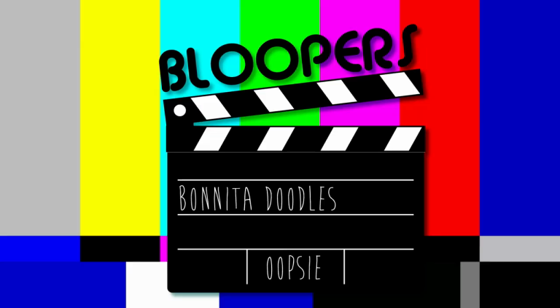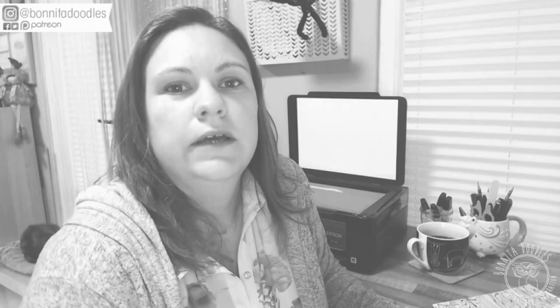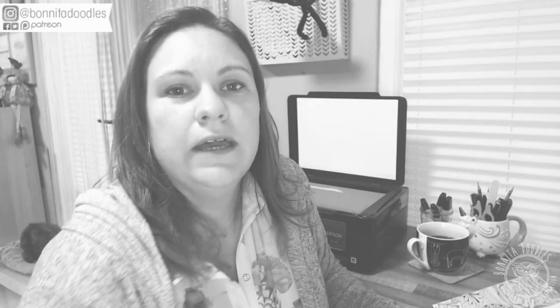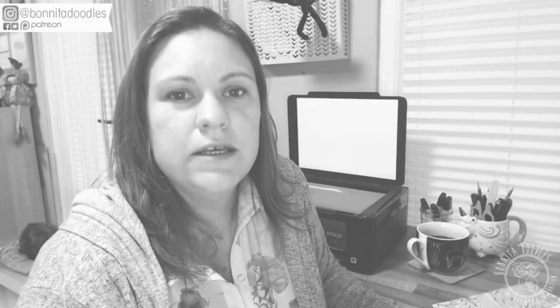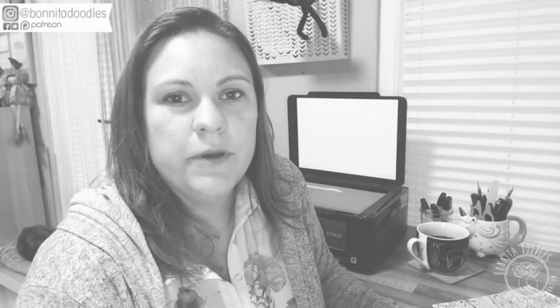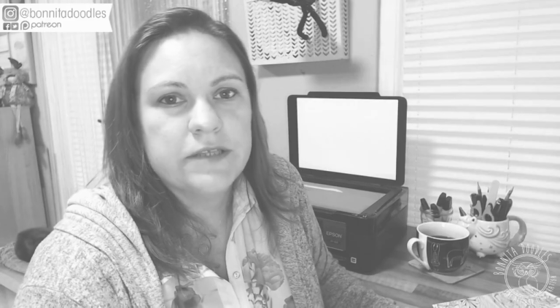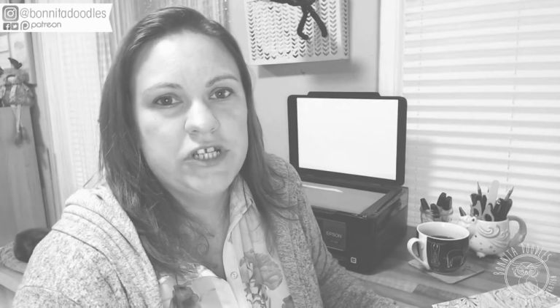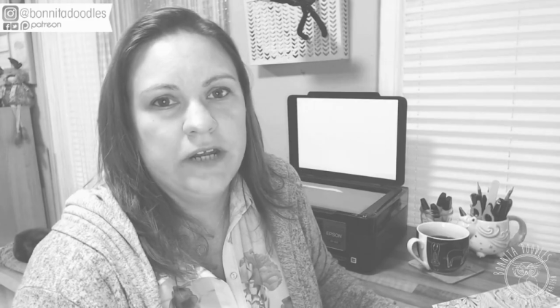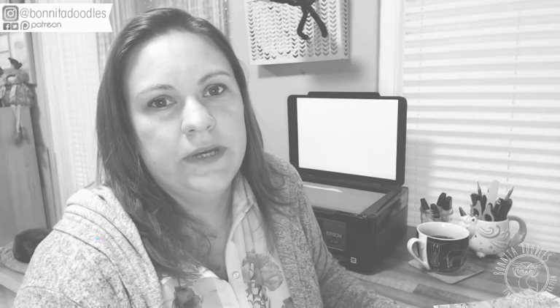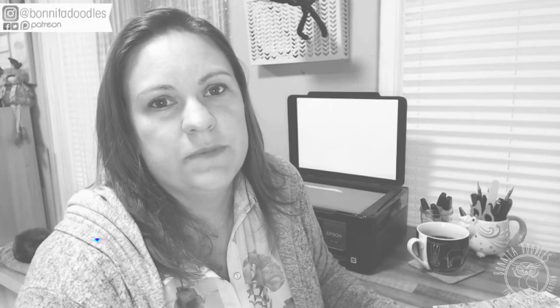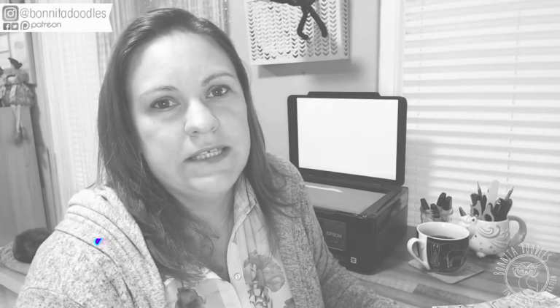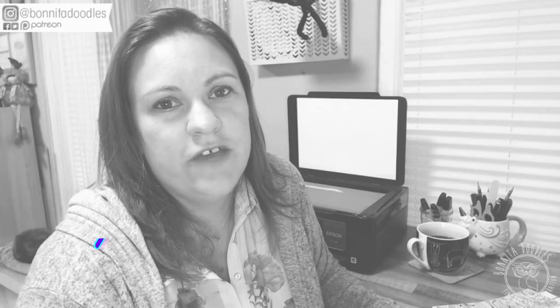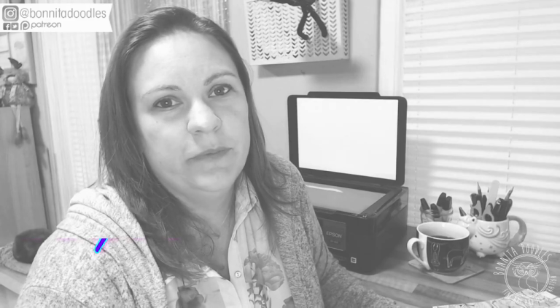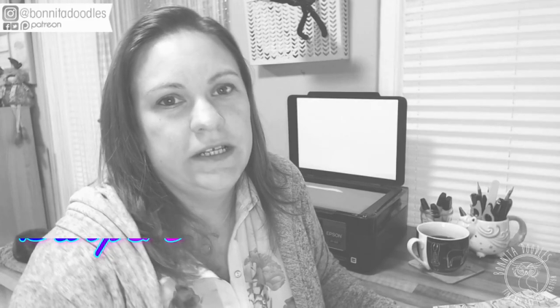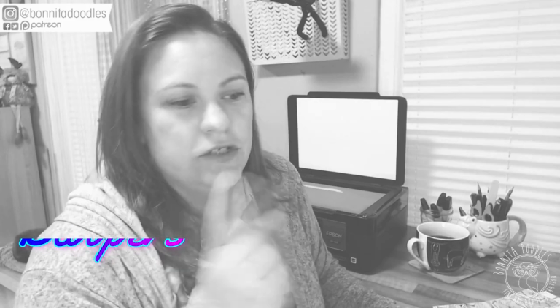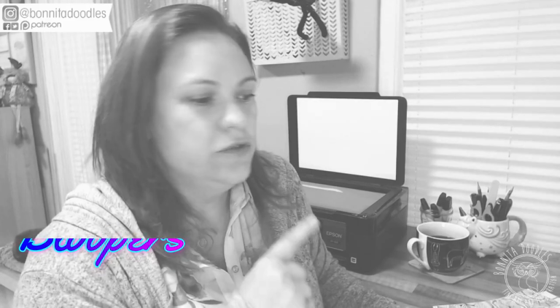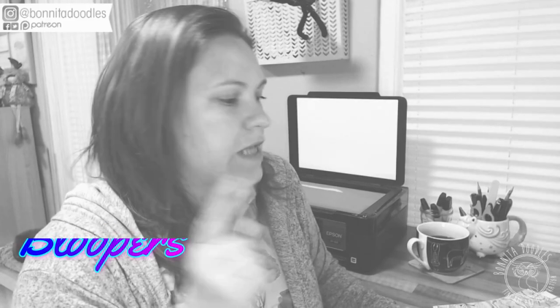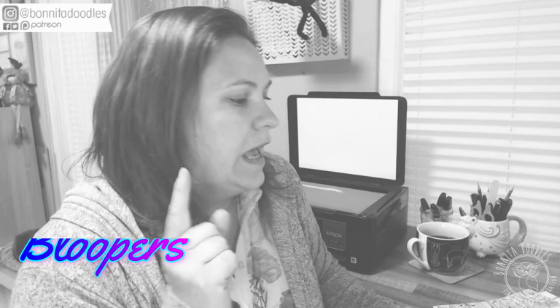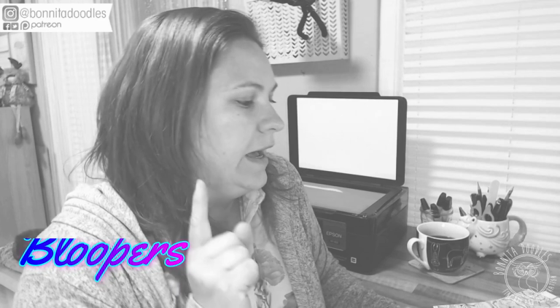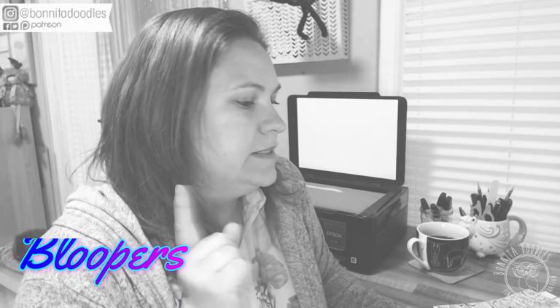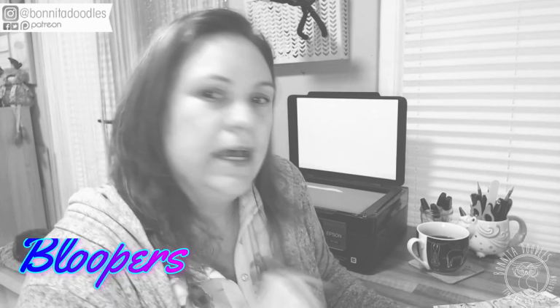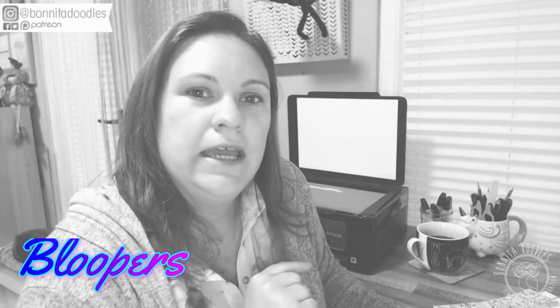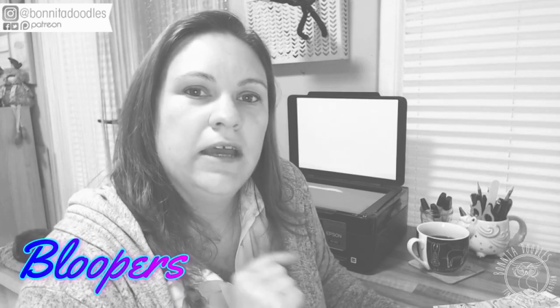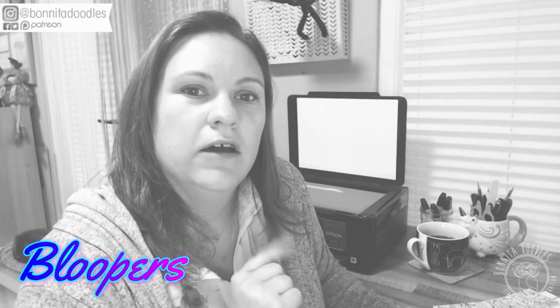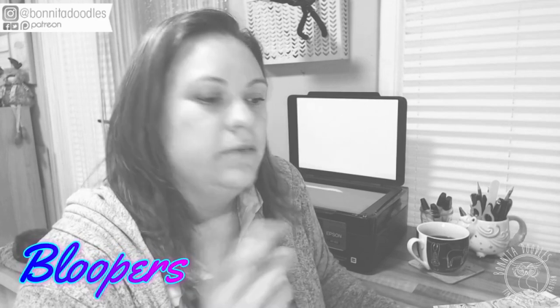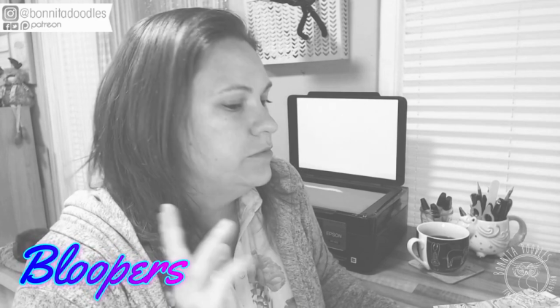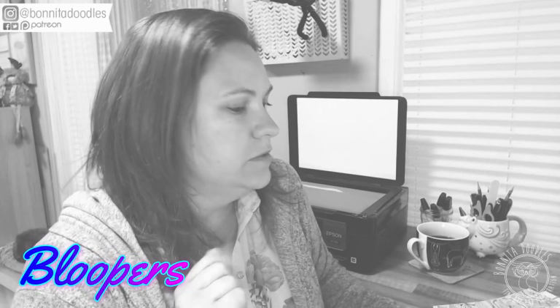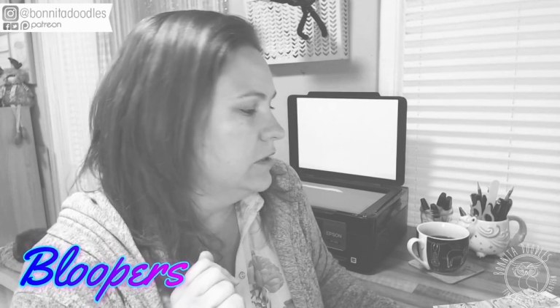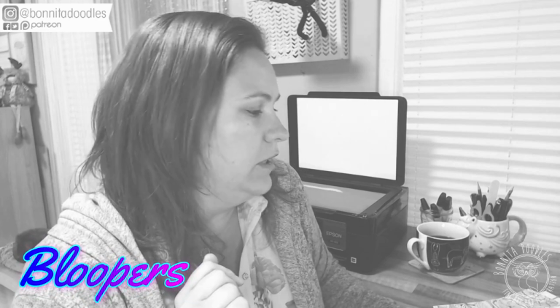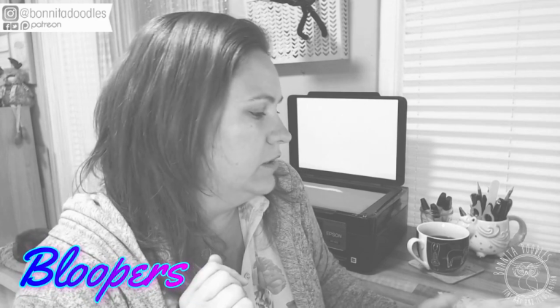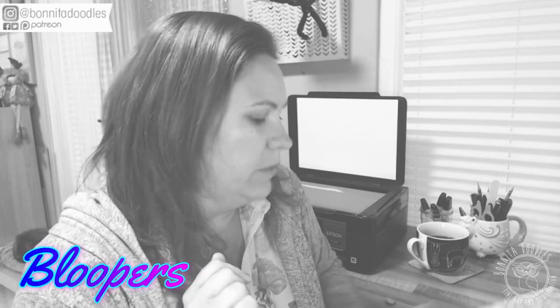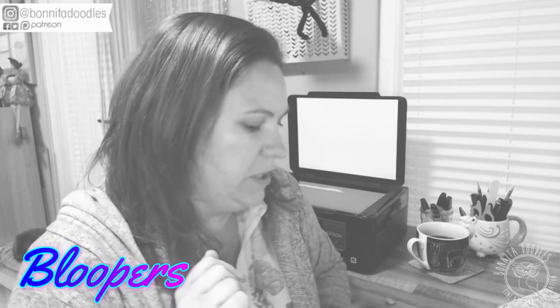Hey guys, welcome back to my channel, it's Benita here from Benita Doodles — and today... no, don't start like that, it's rubbish.